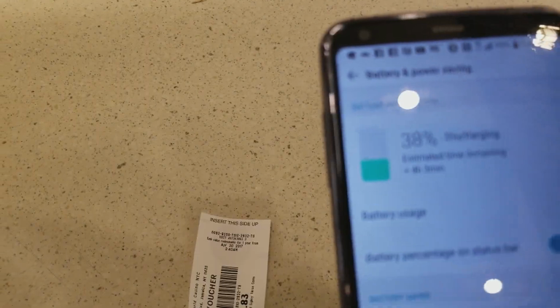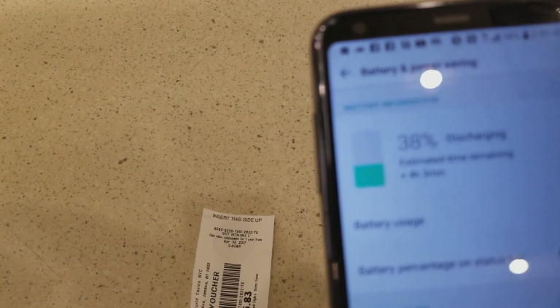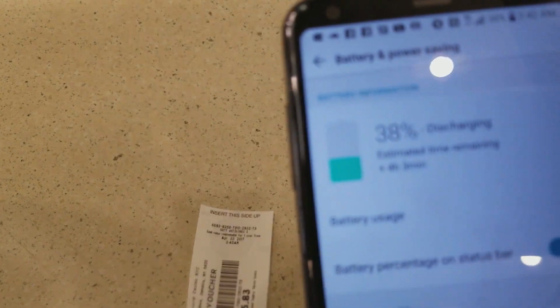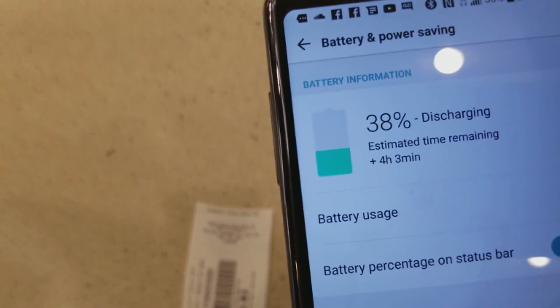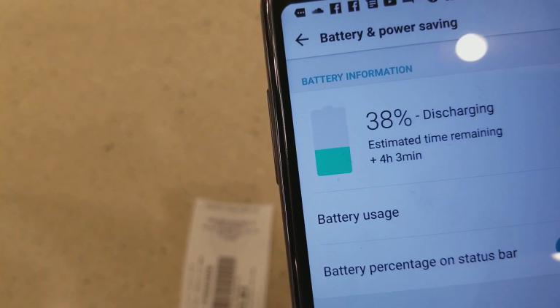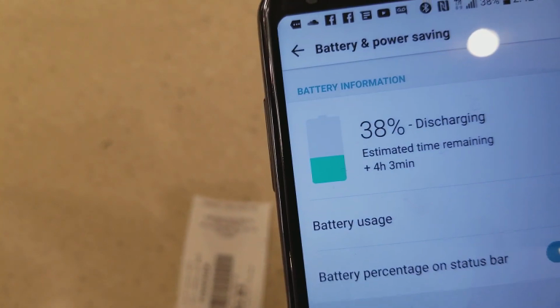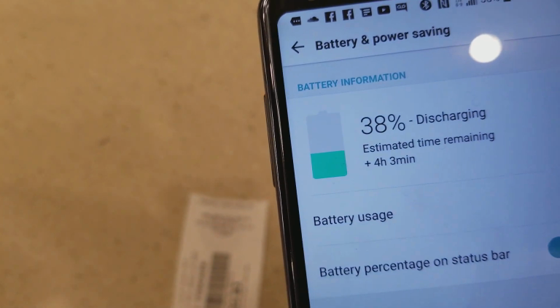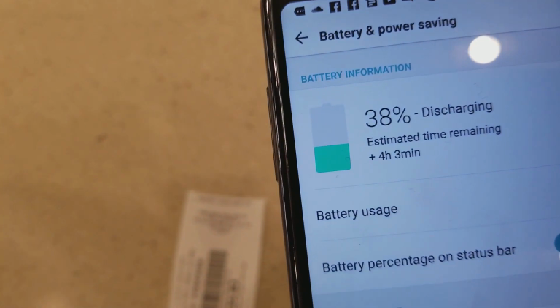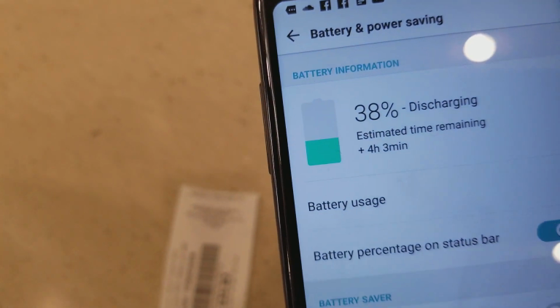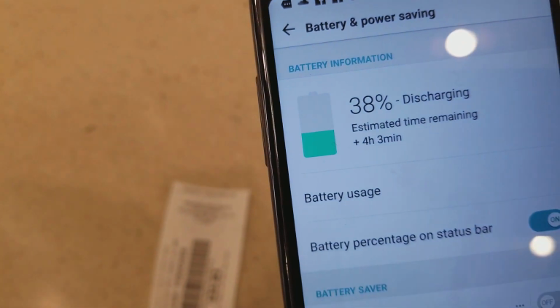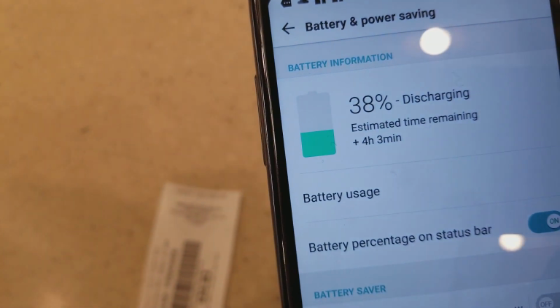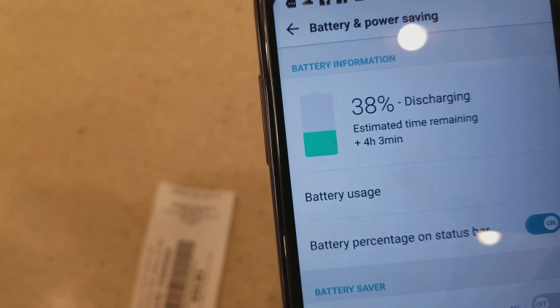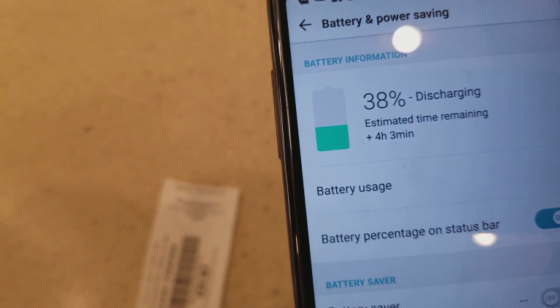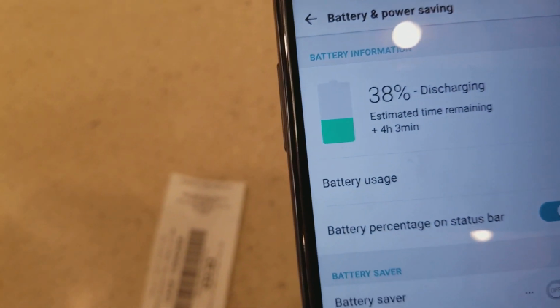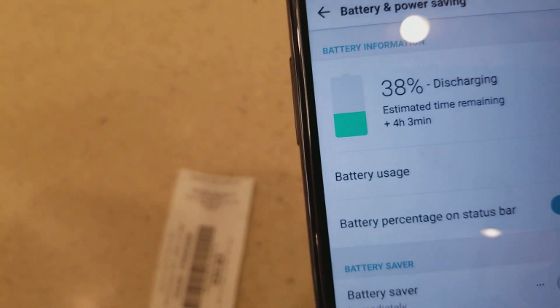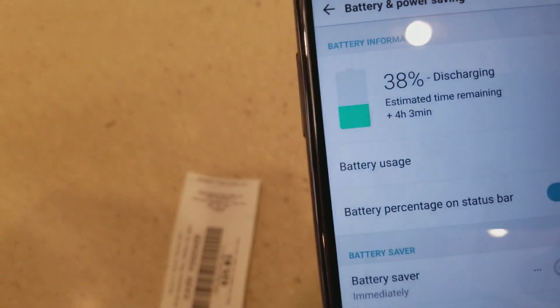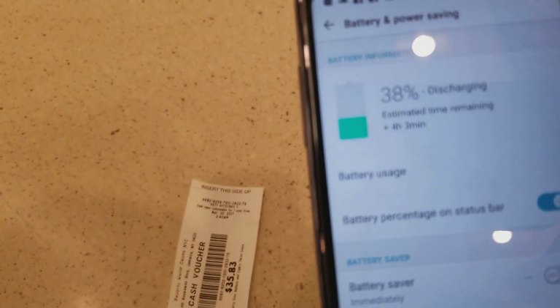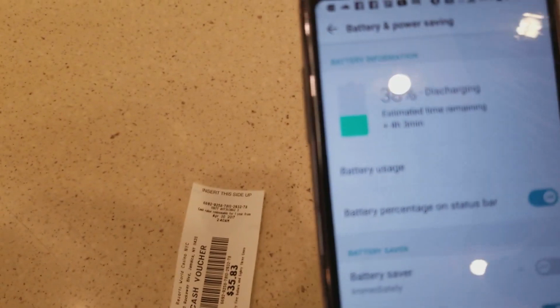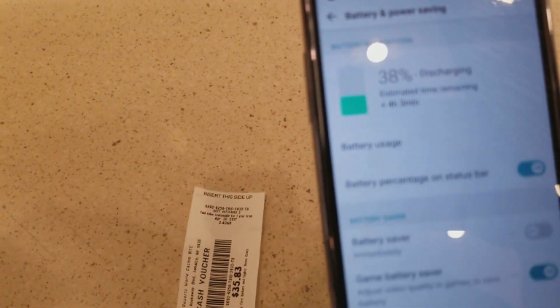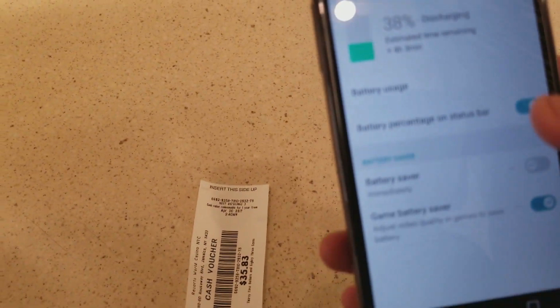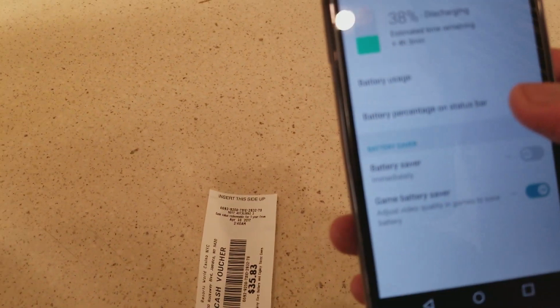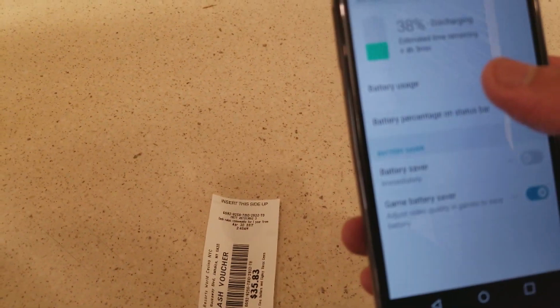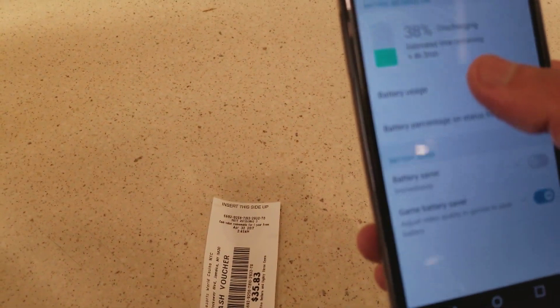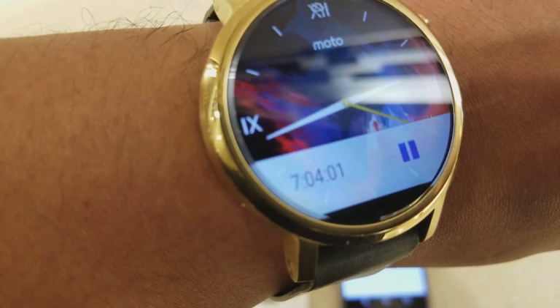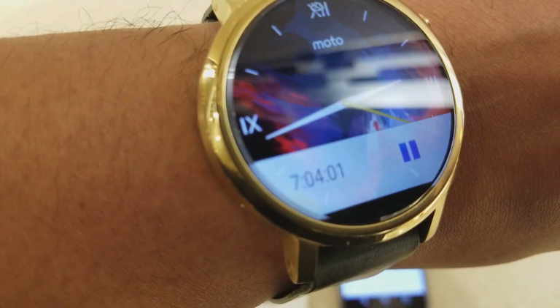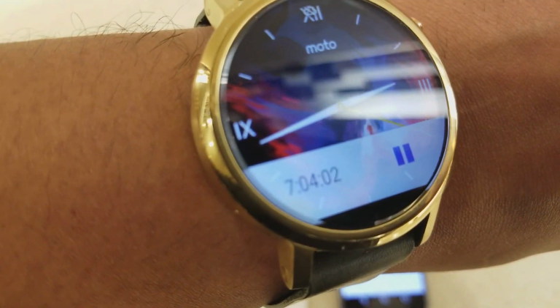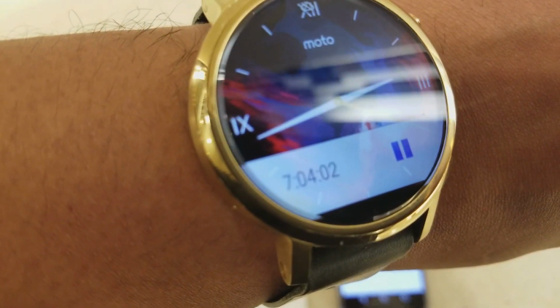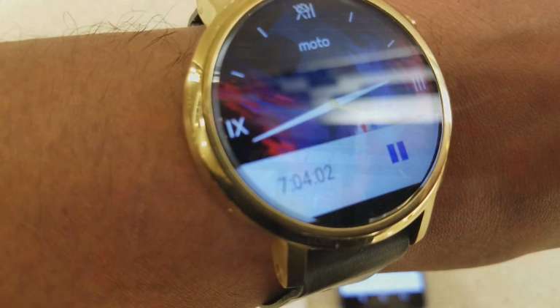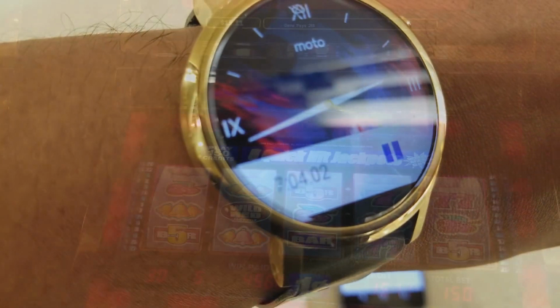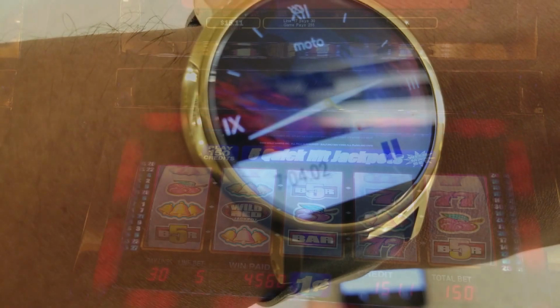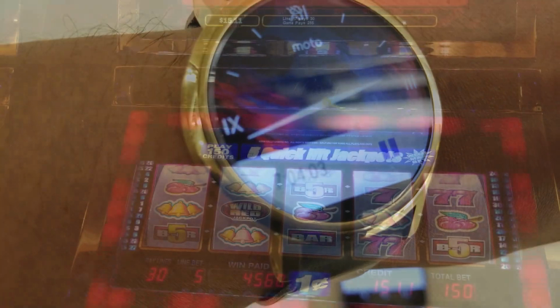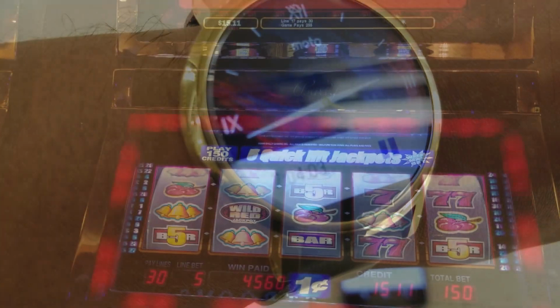Alright guys, battery life is at 38% and we've been going 7 hours.